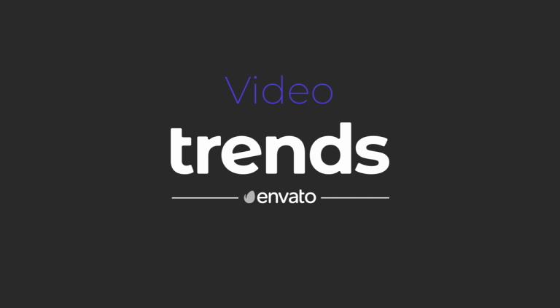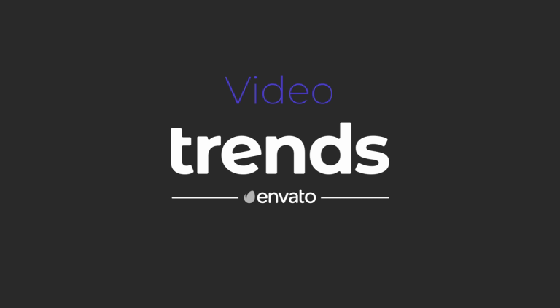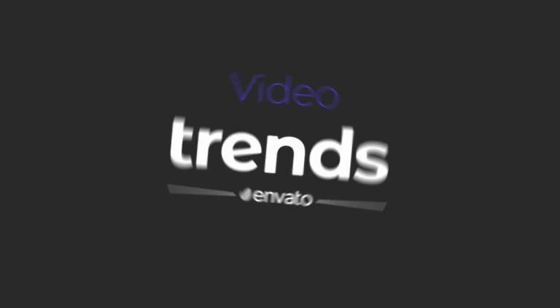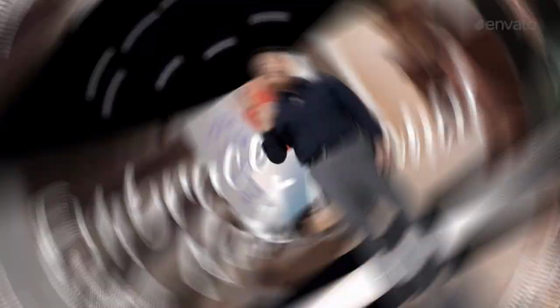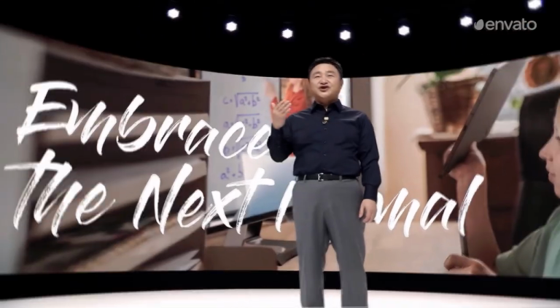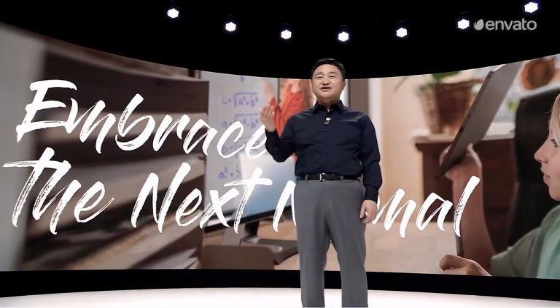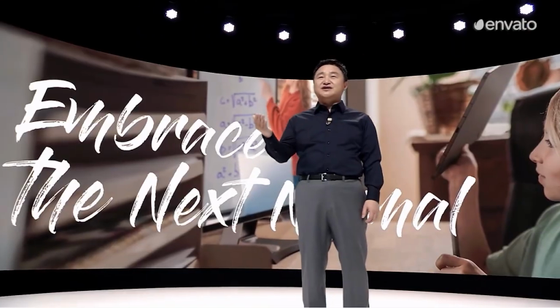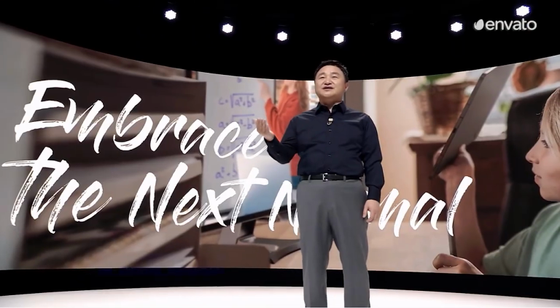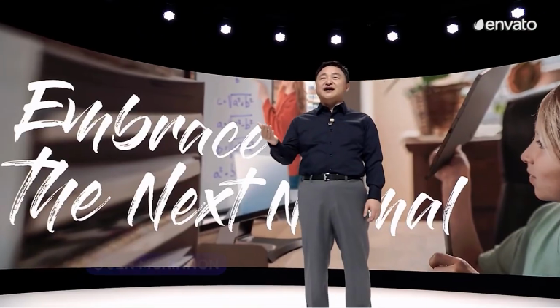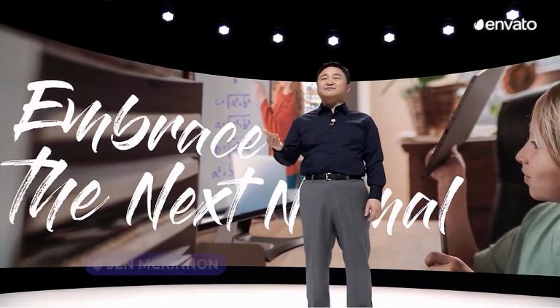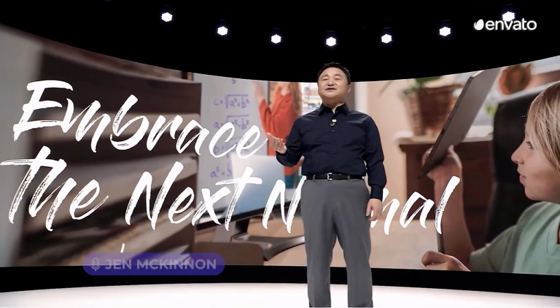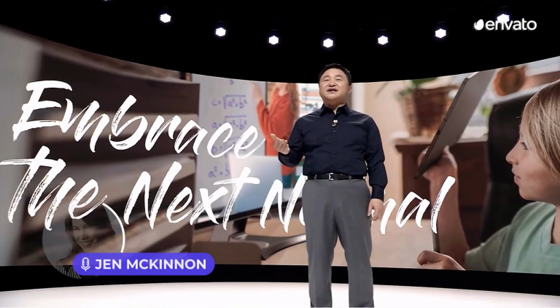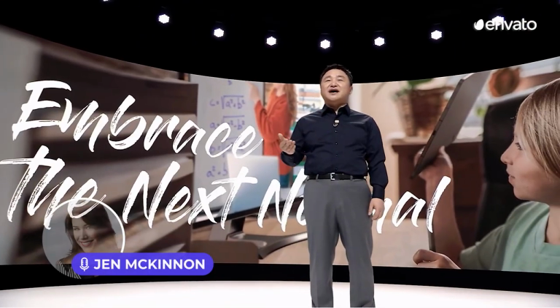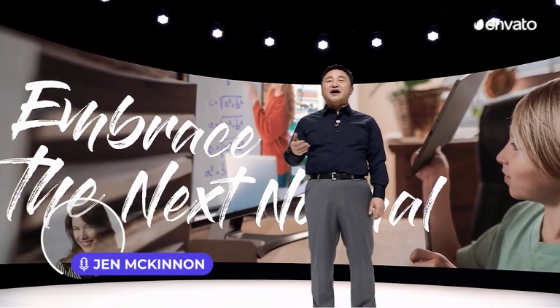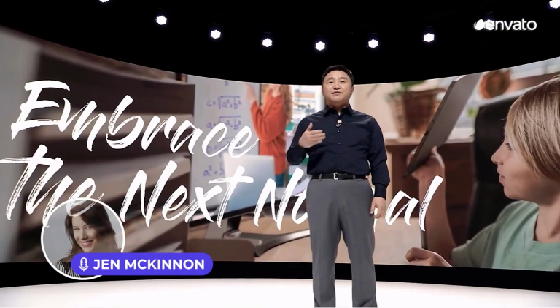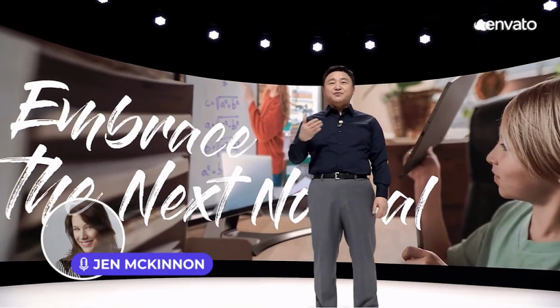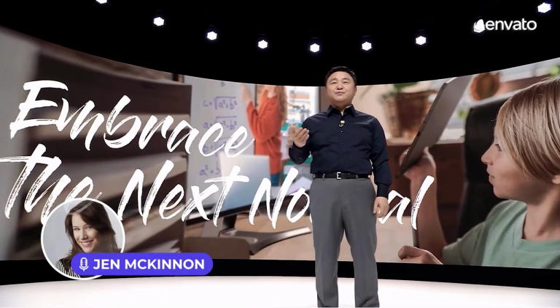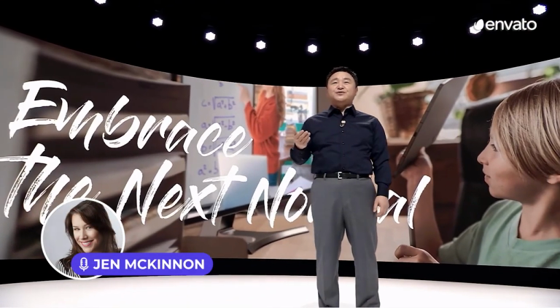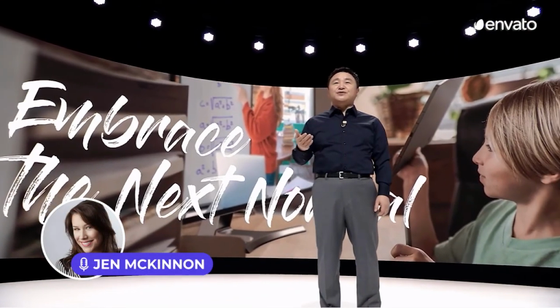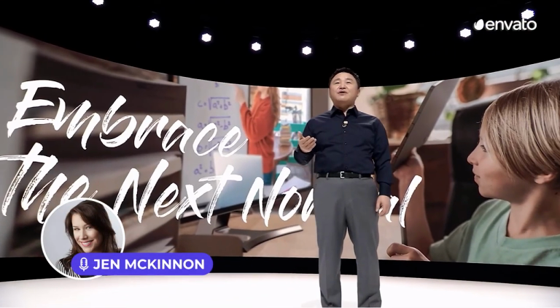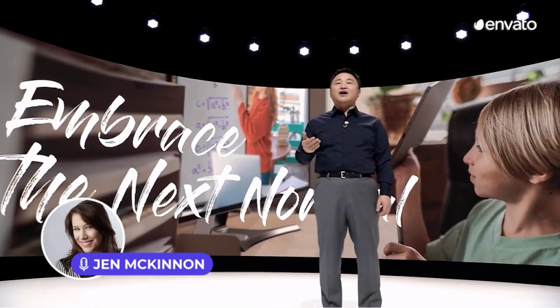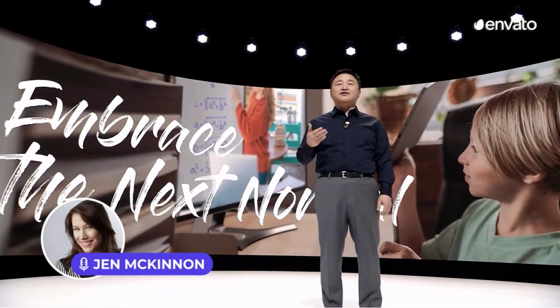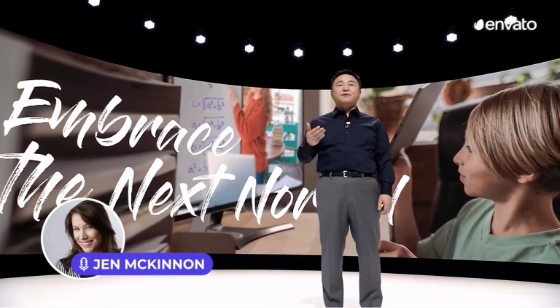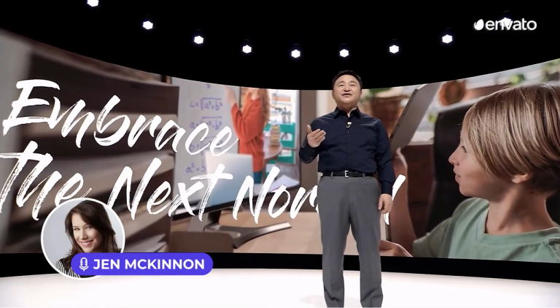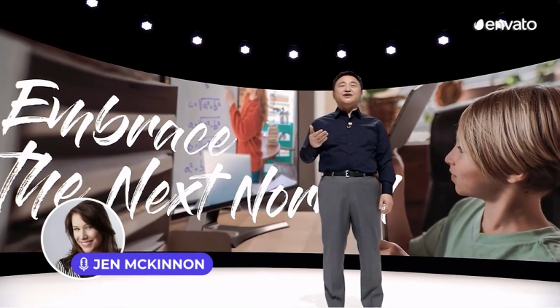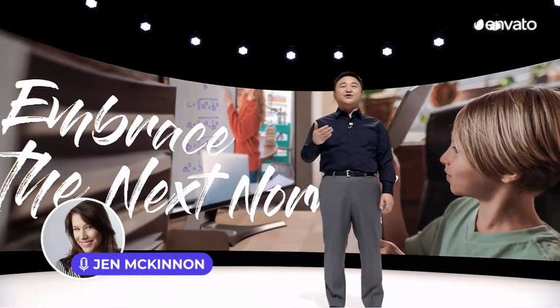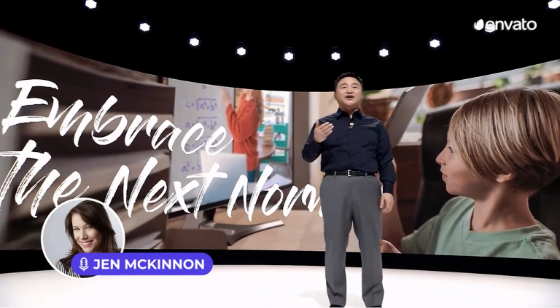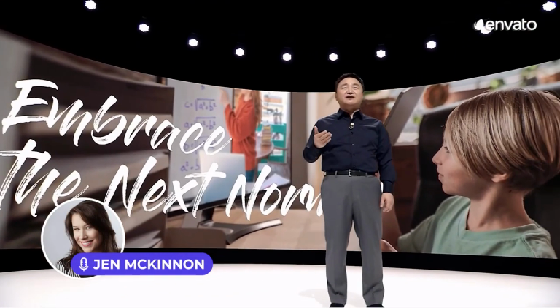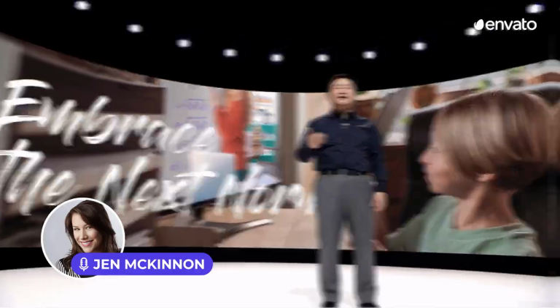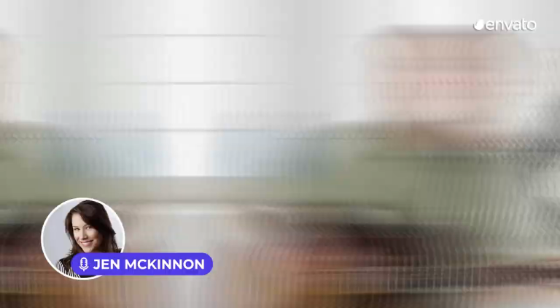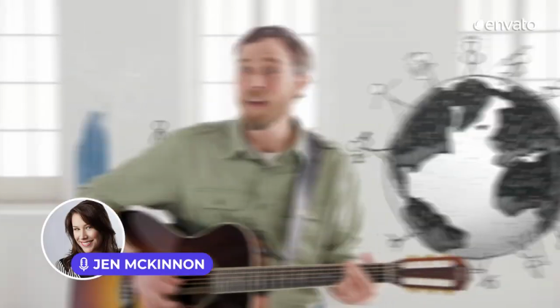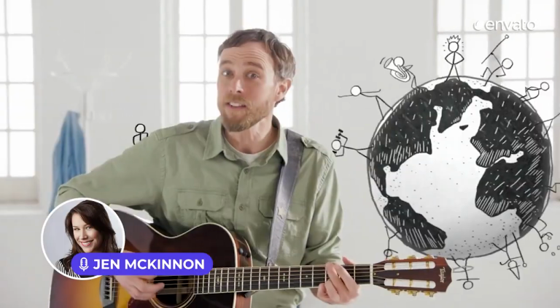Hey there, Jen McKinnon here and it's time for another trend roundup from Envato.